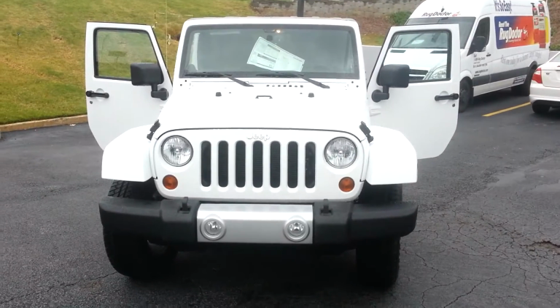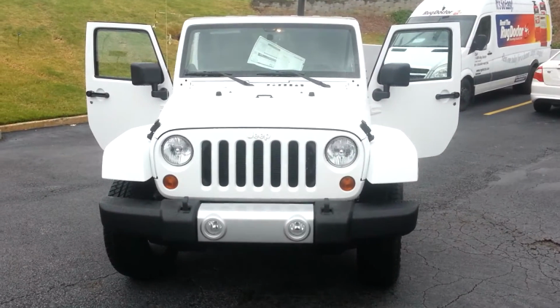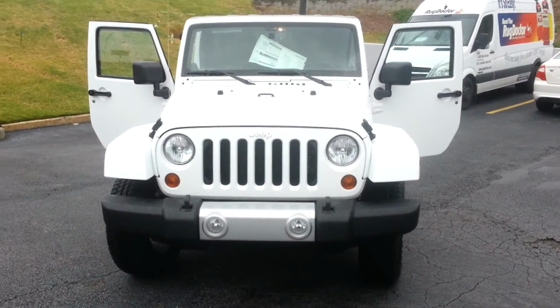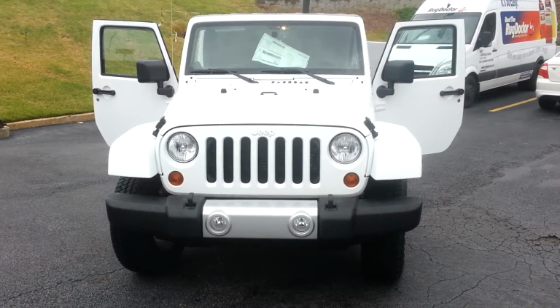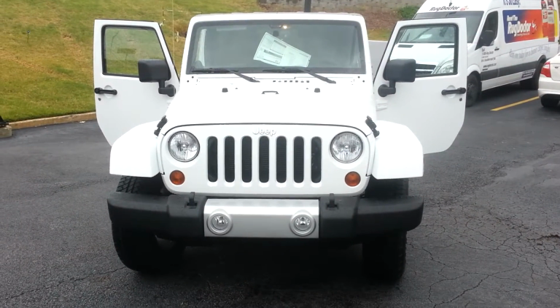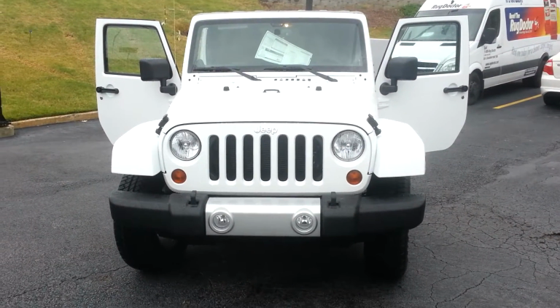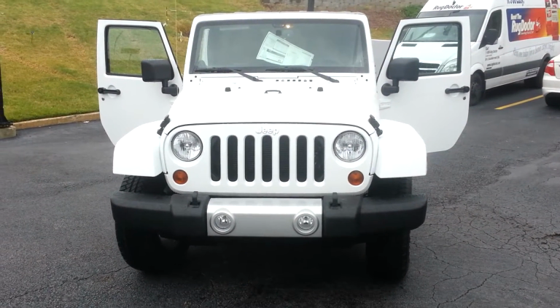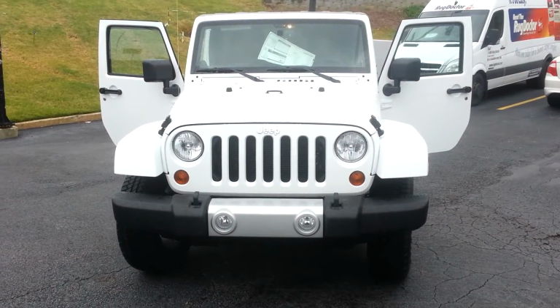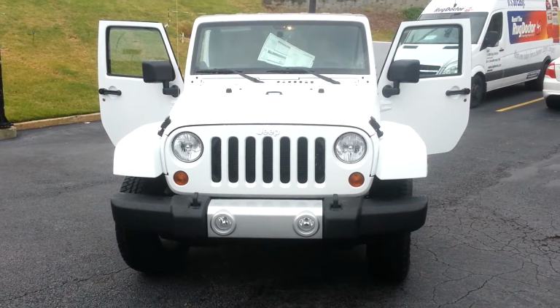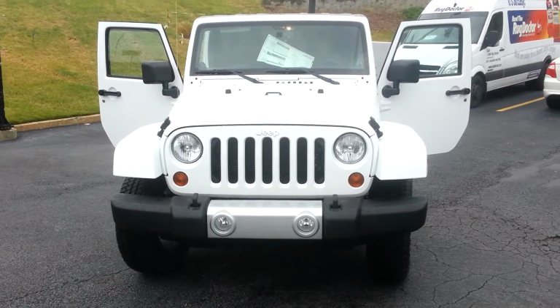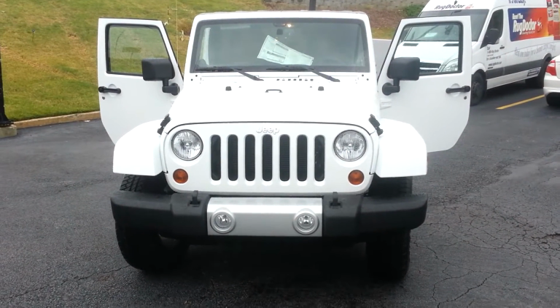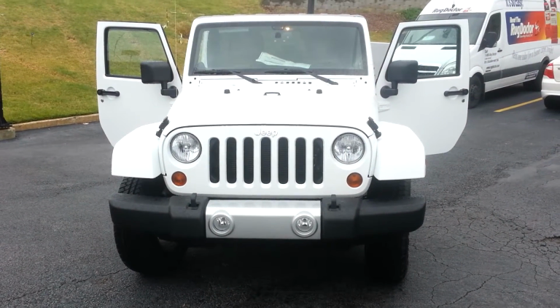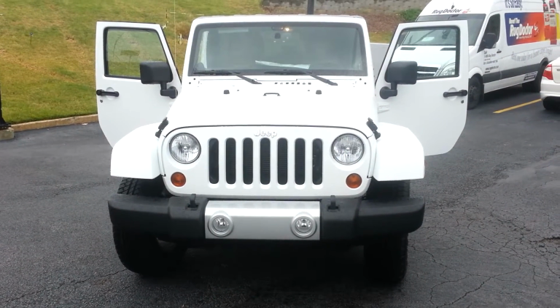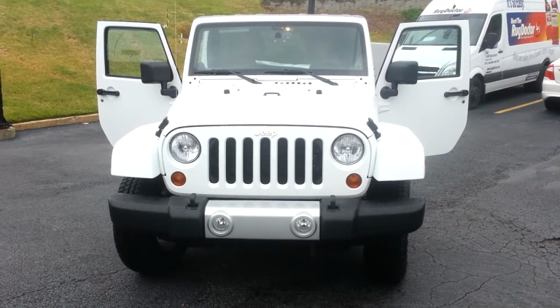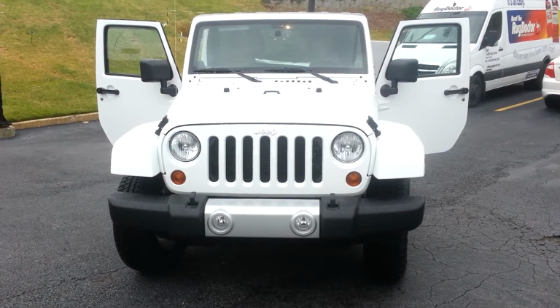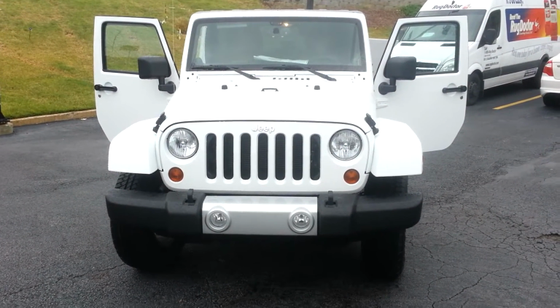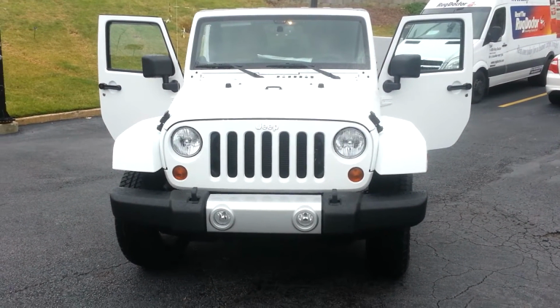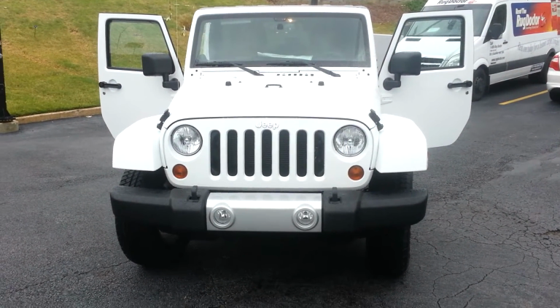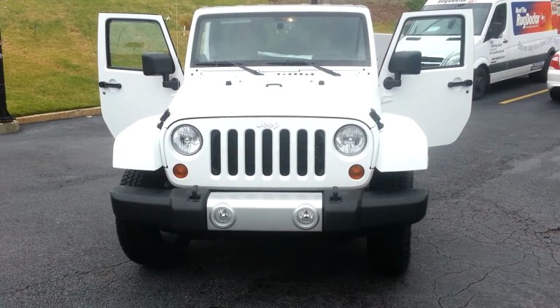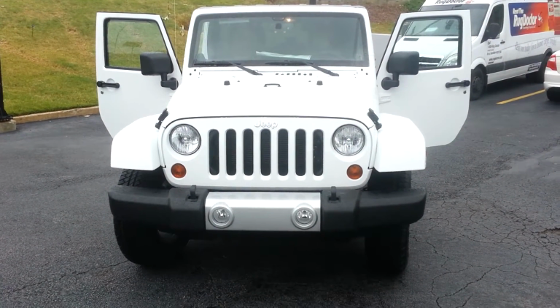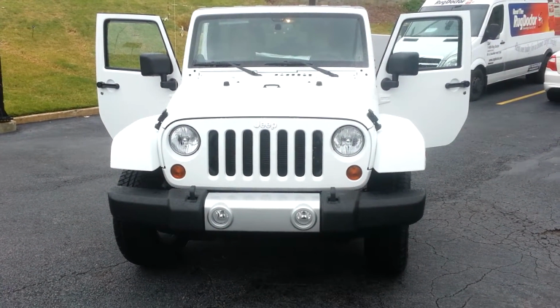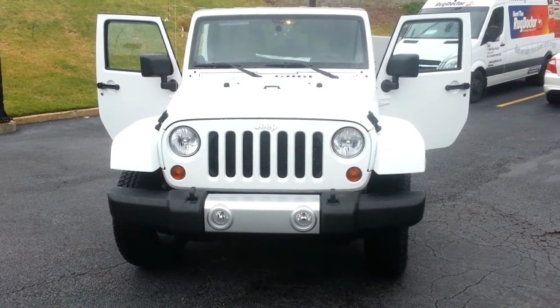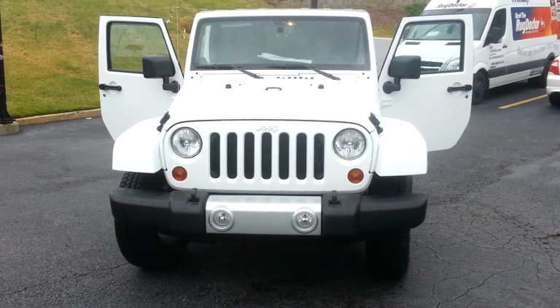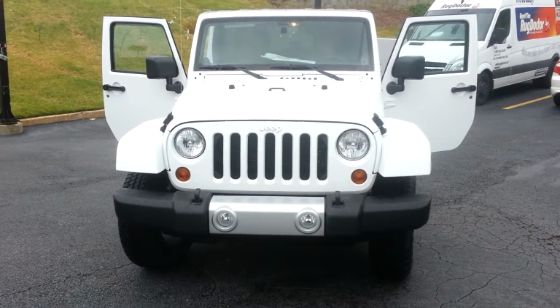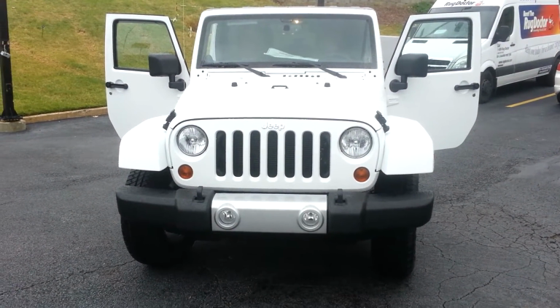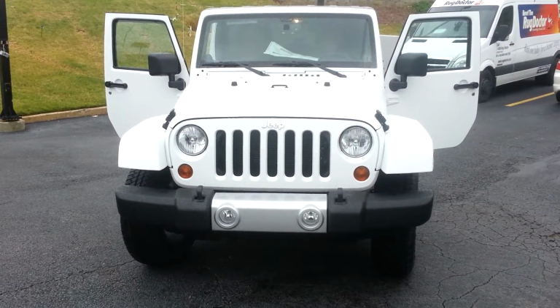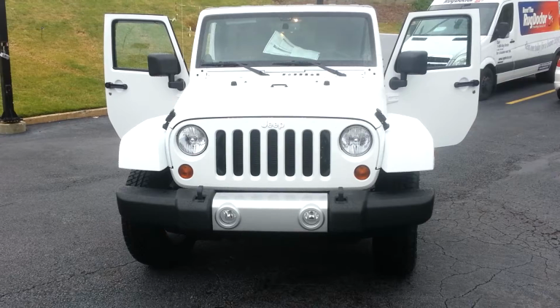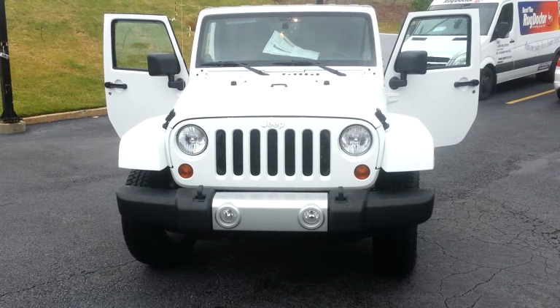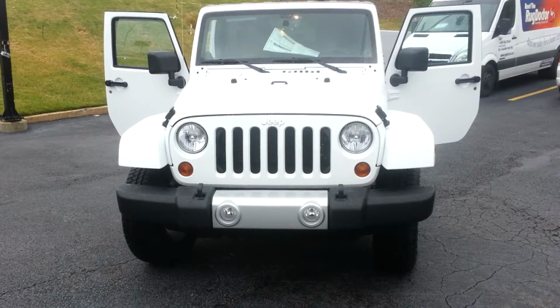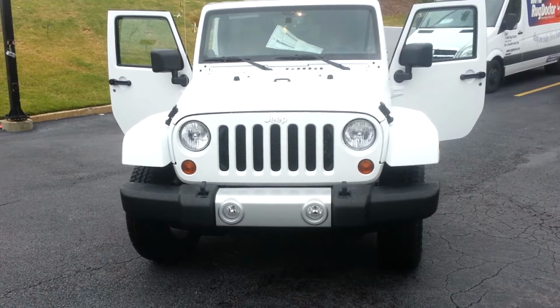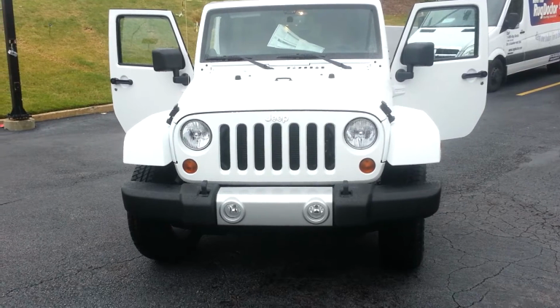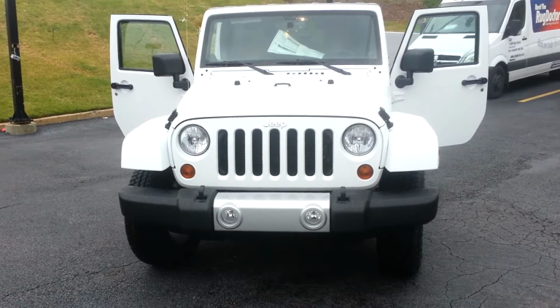Josh Mooney here with Ed Voyles Chrysler Dodge Jeep. I know you asked for some pictures — I figured I'd send you a short video to do you one better.